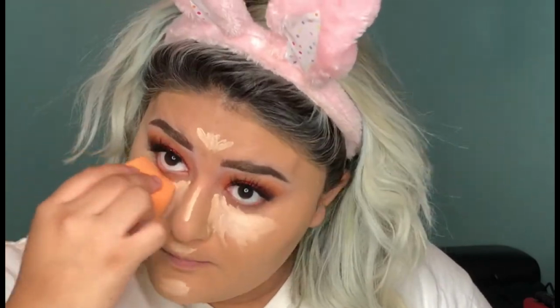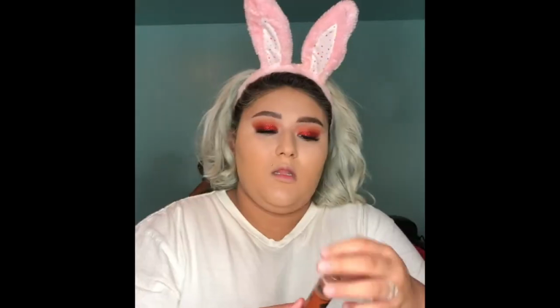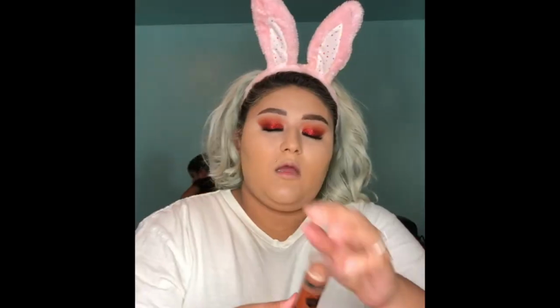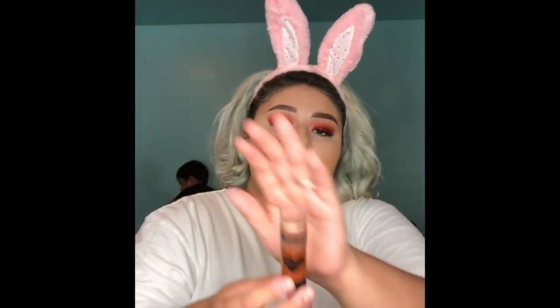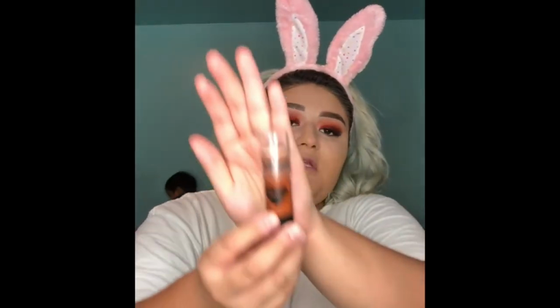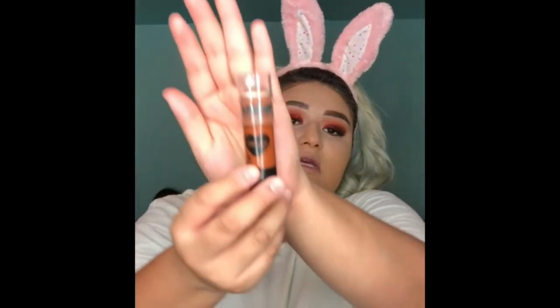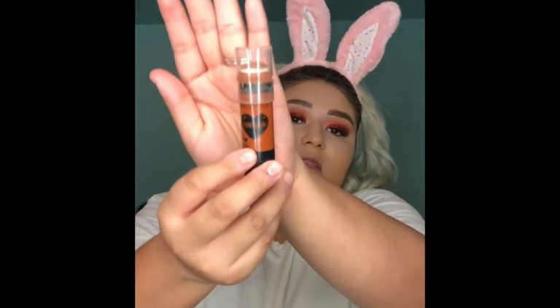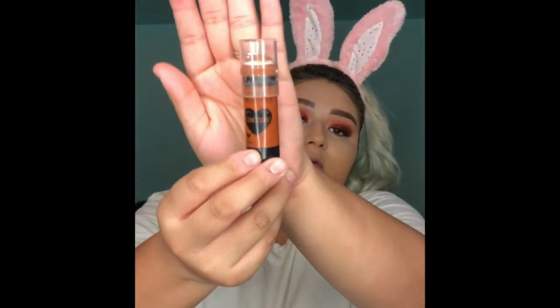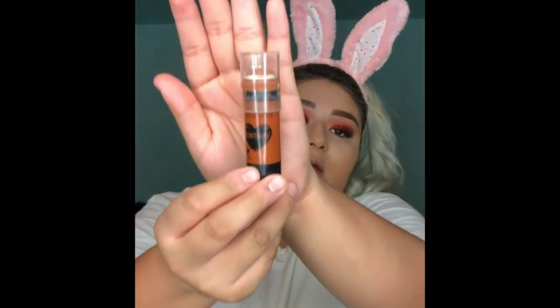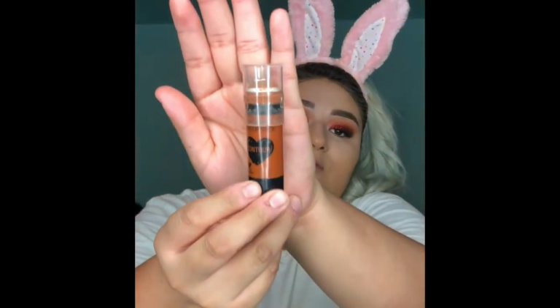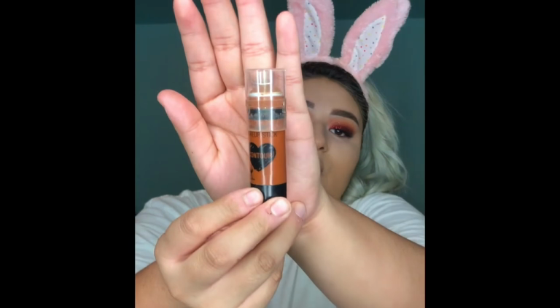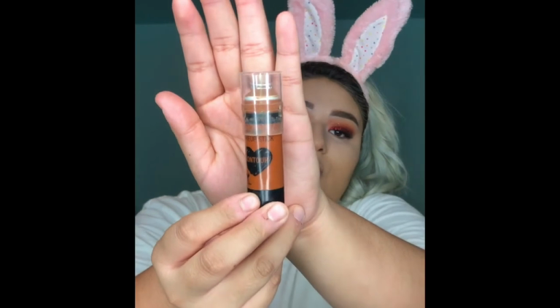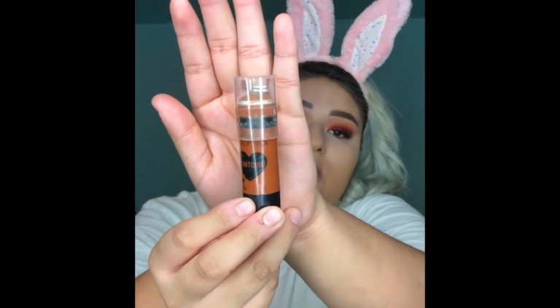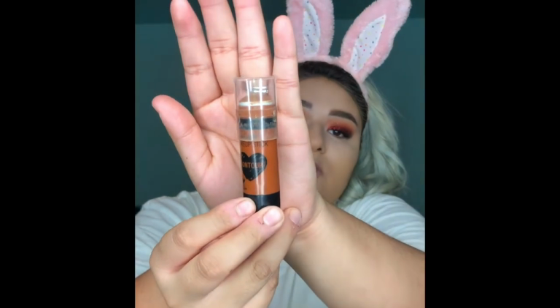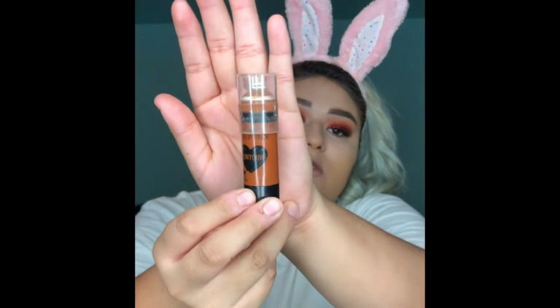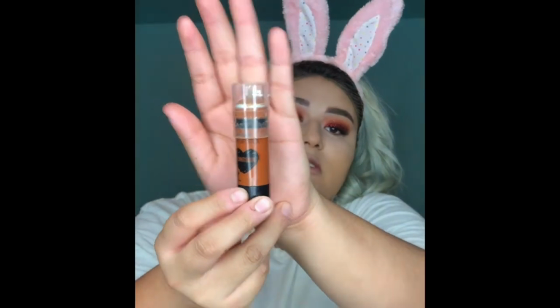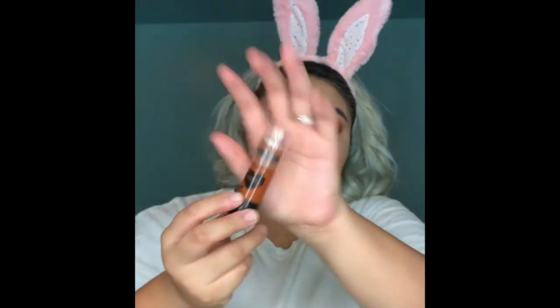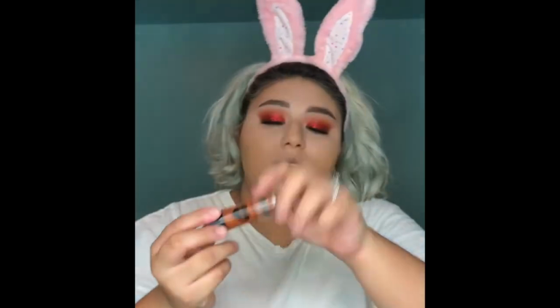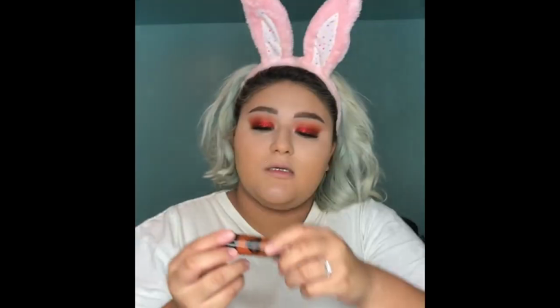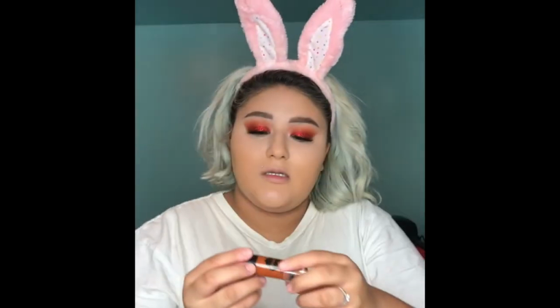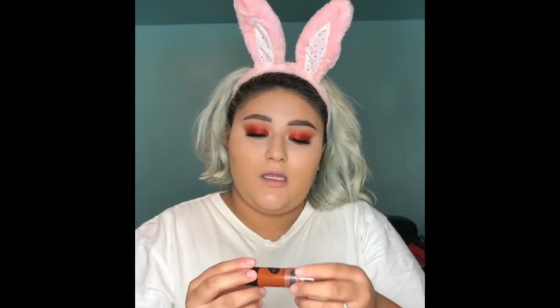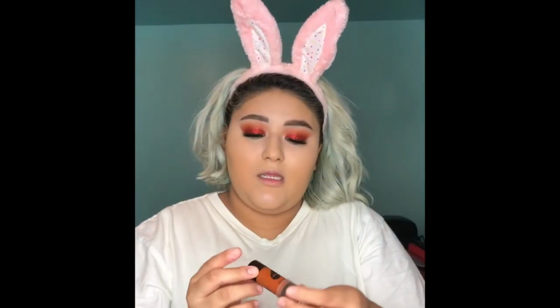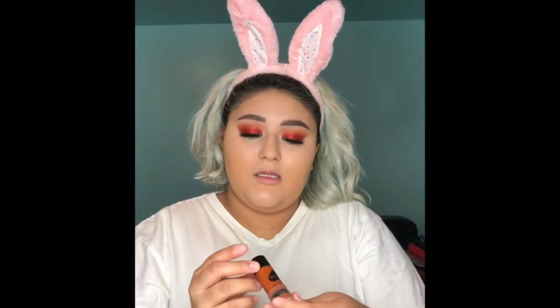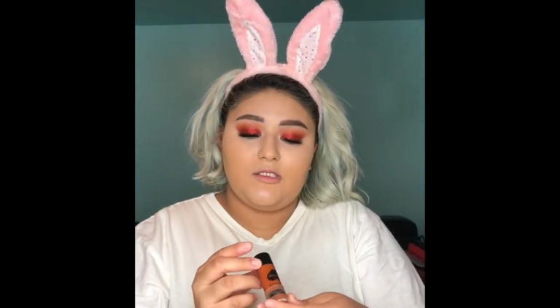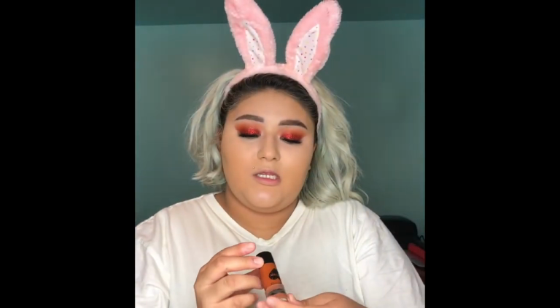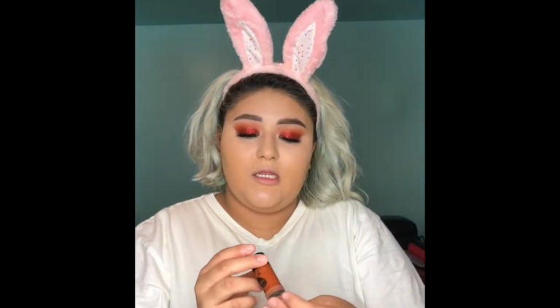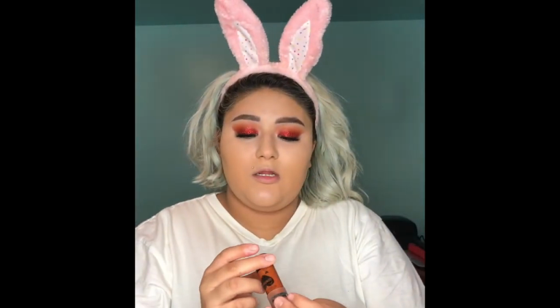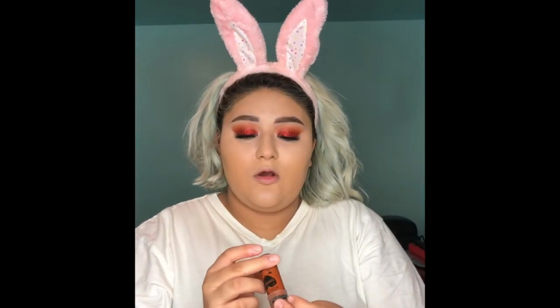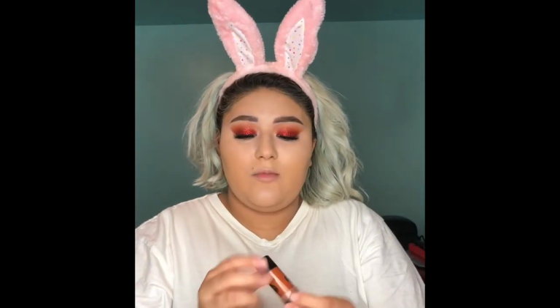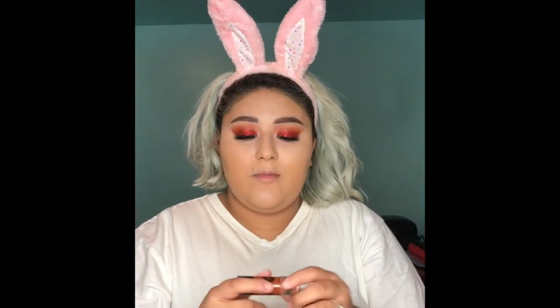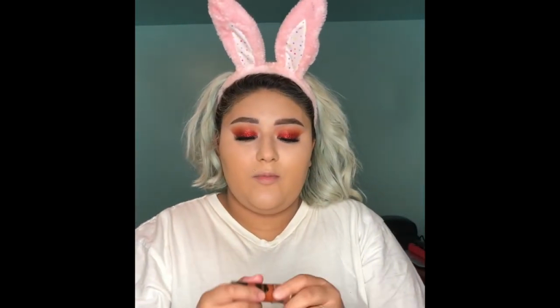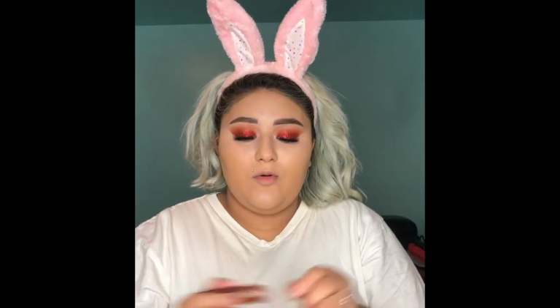Now I'm going to take the Wet n' Wild Contour Stick in the shade Call Me Maple.